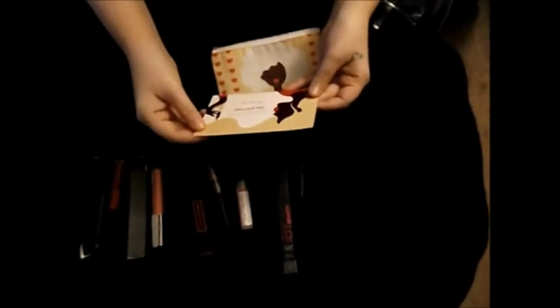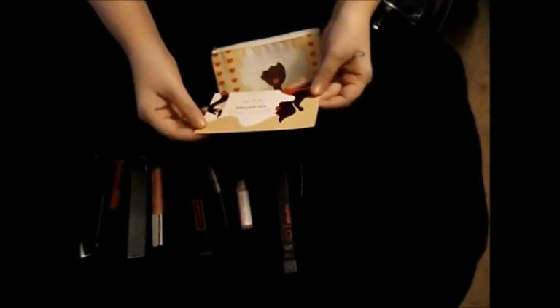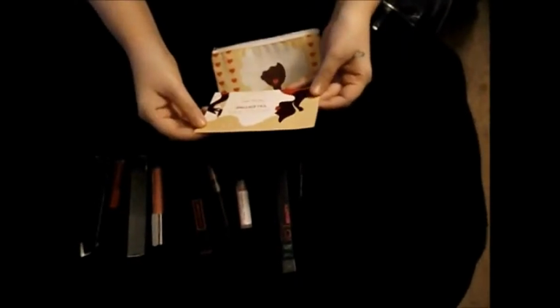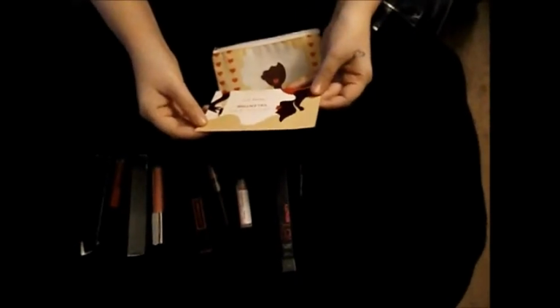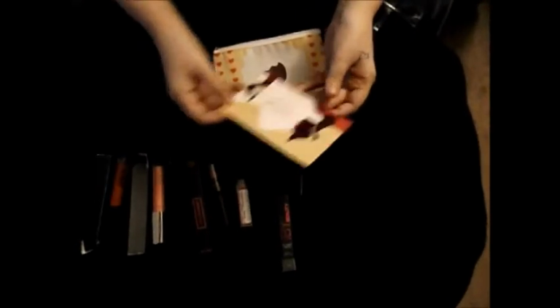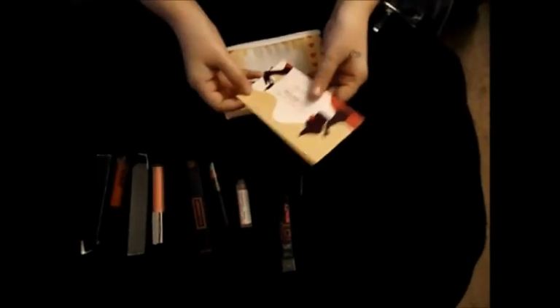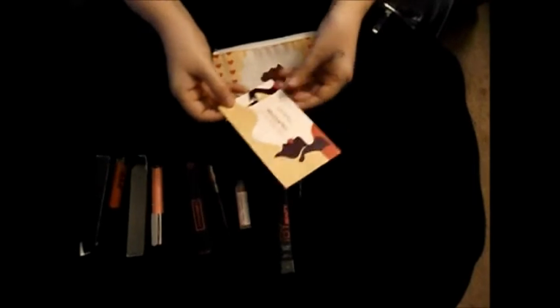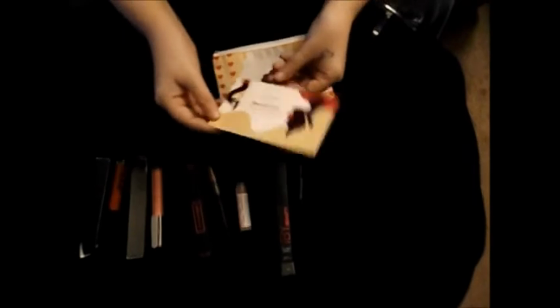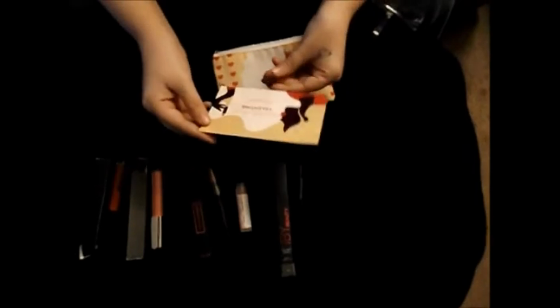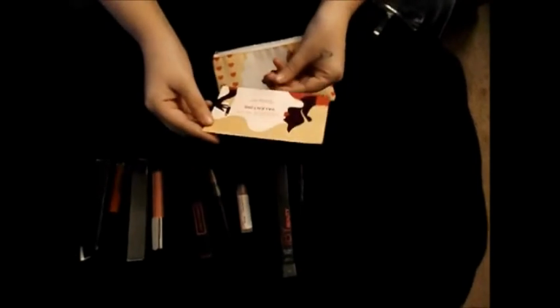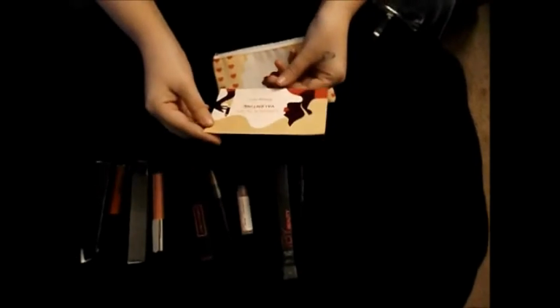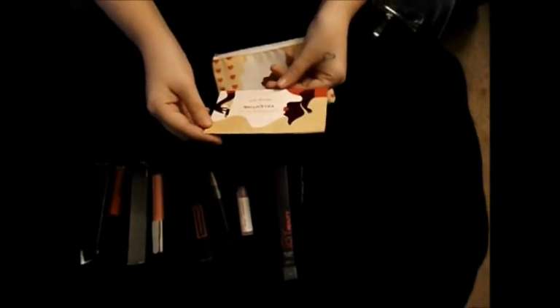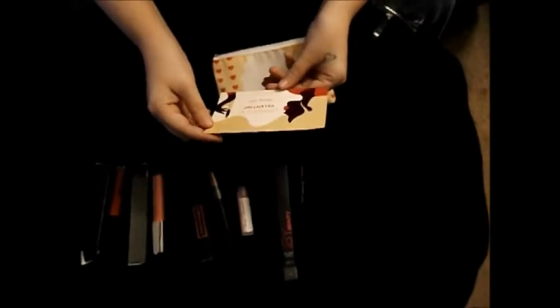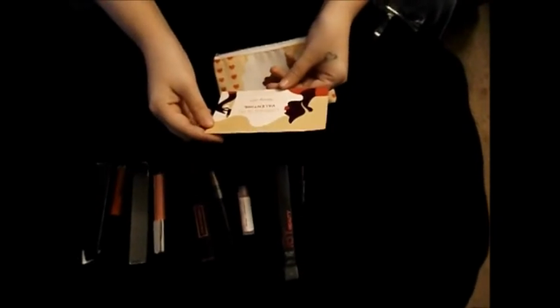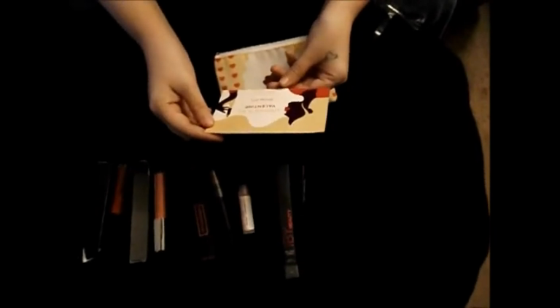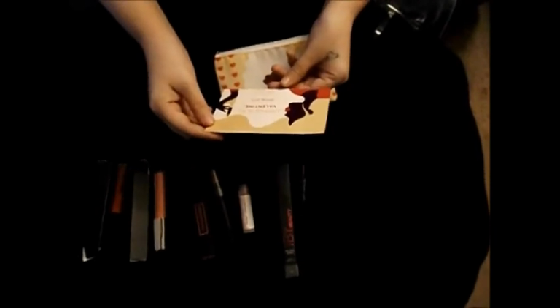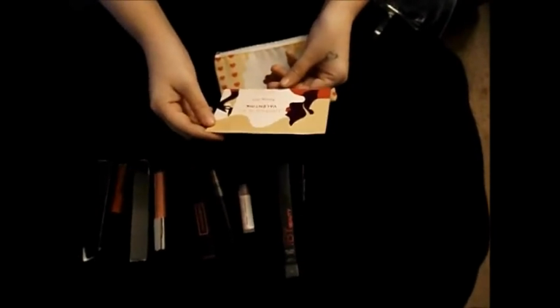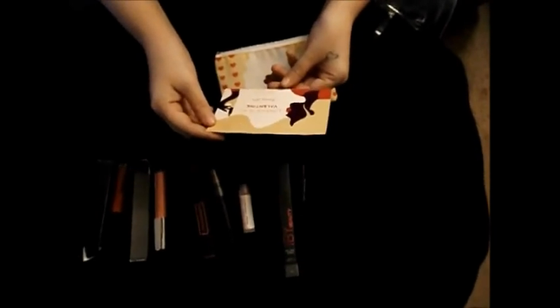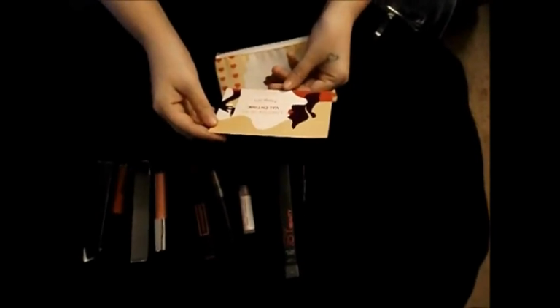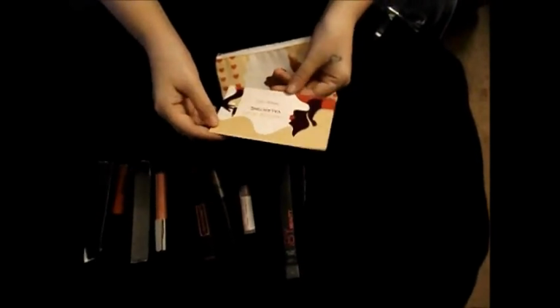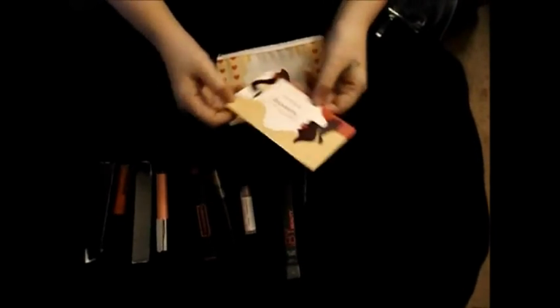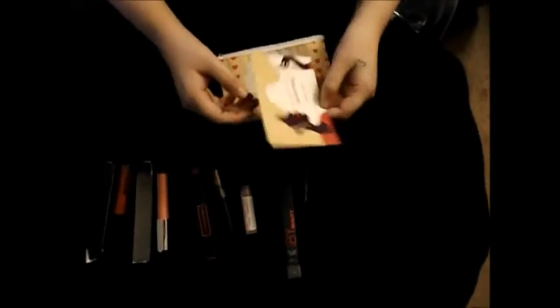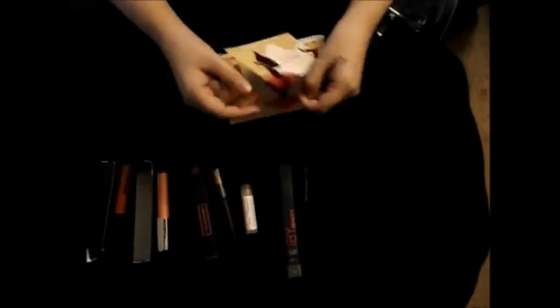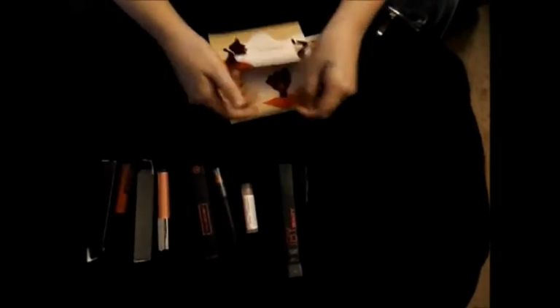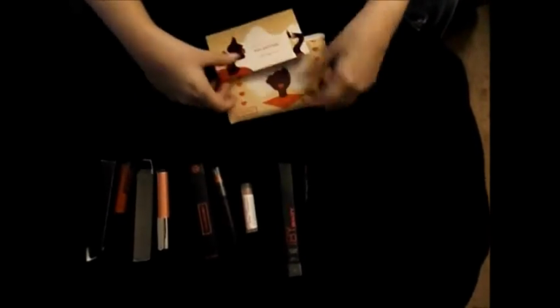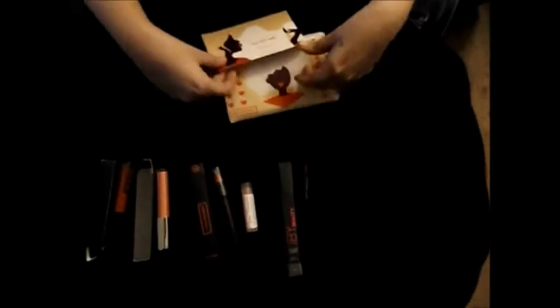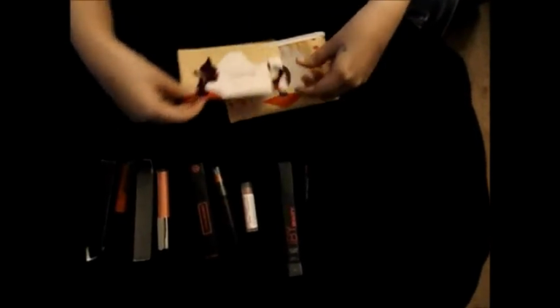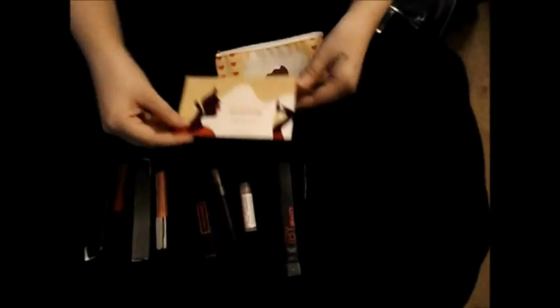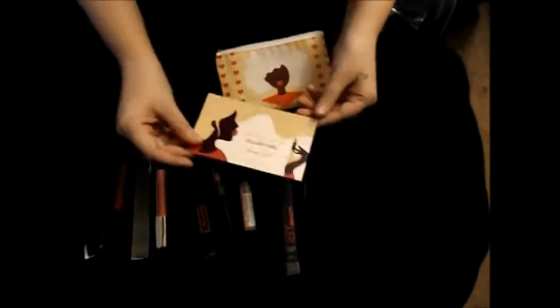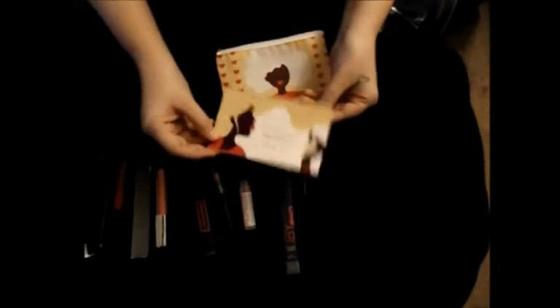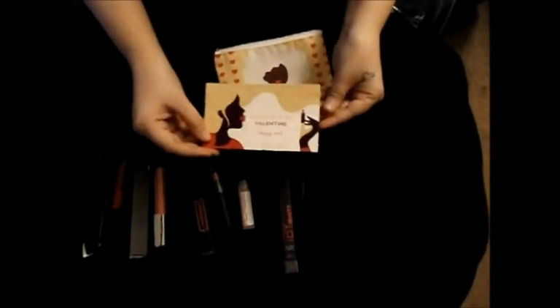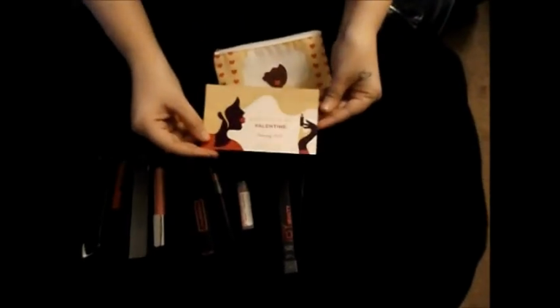And then — oh, this is actually the February 2019 bag, because it says "Lipstick is My Valentine."